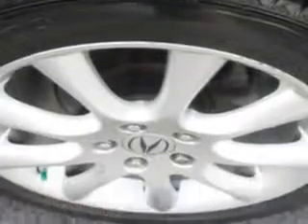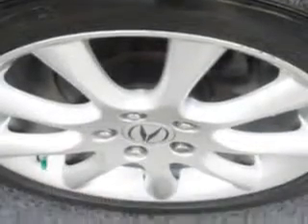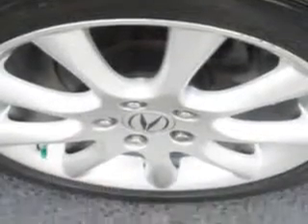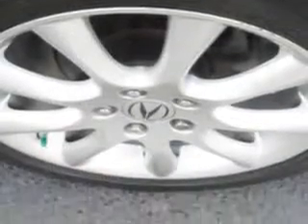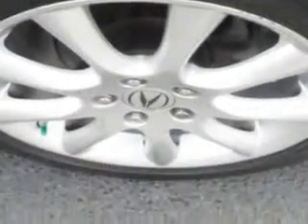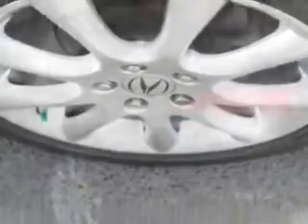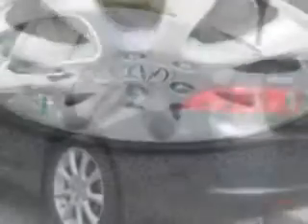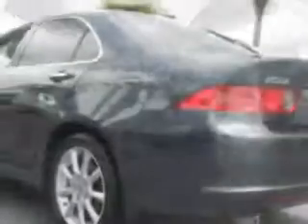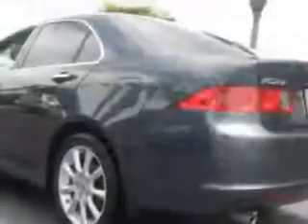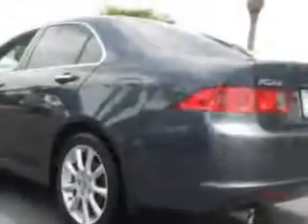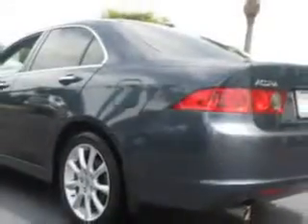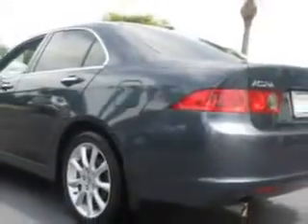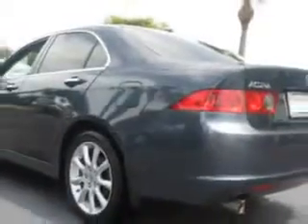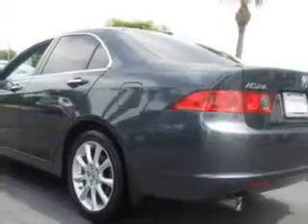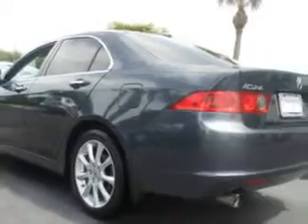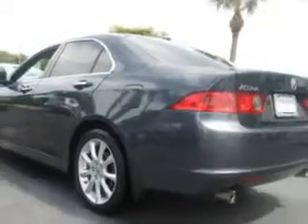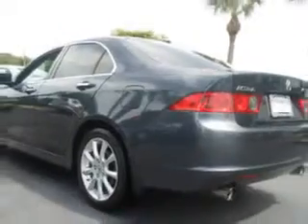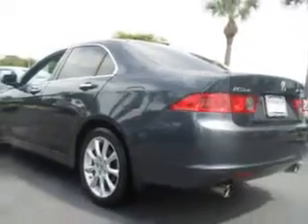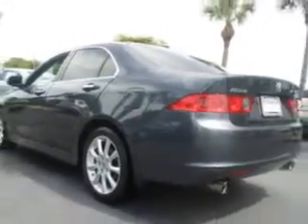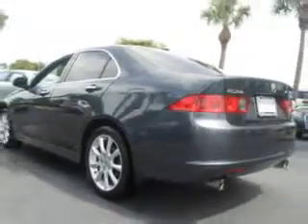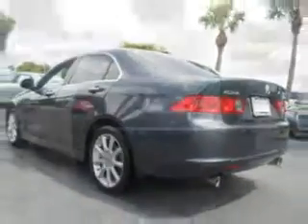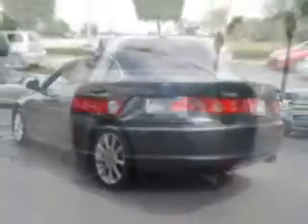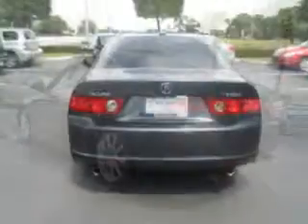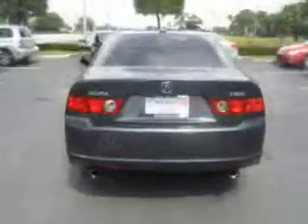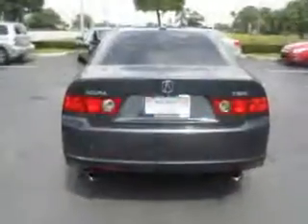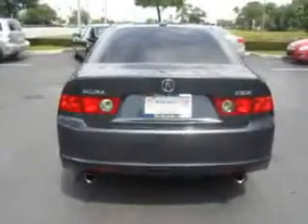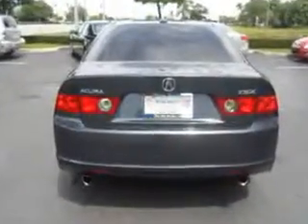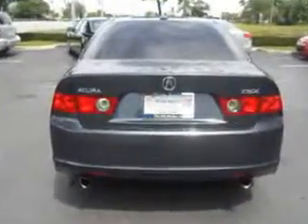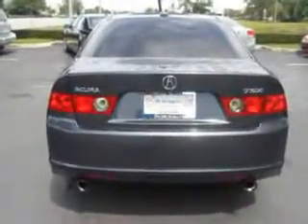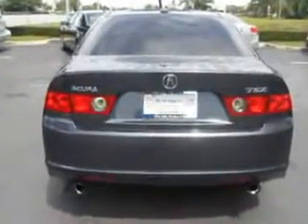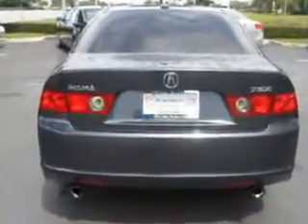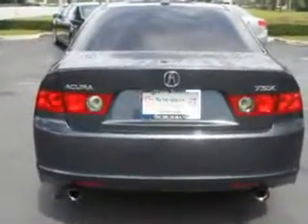Enjoy the drive and have peace of mind in this 08 Acura TSX. See us at Suburban Volvo Palm Beach today.